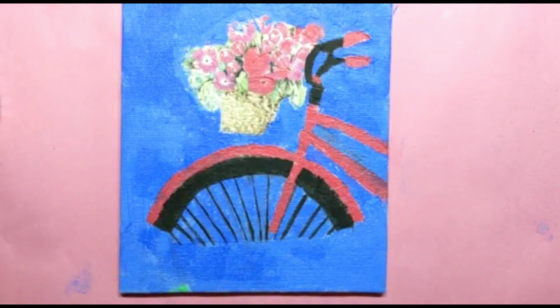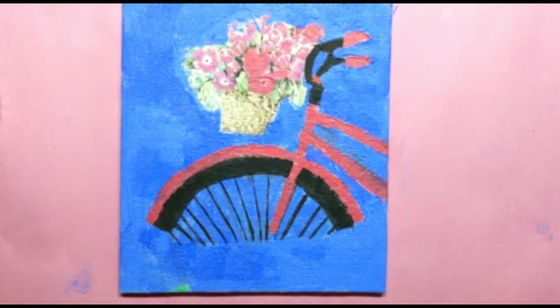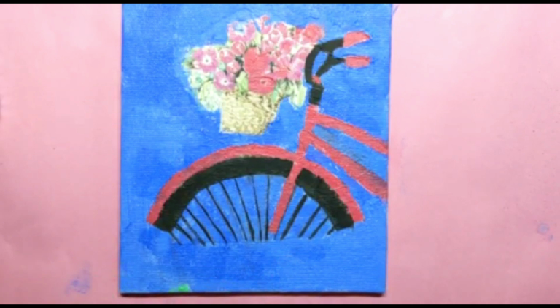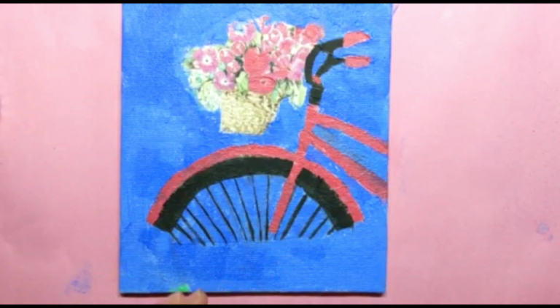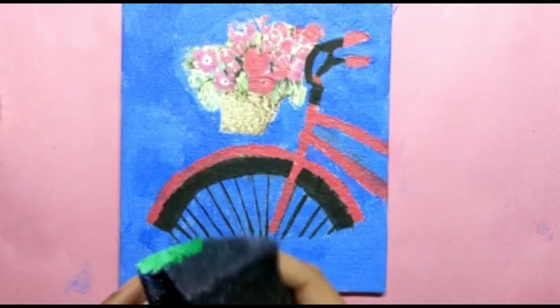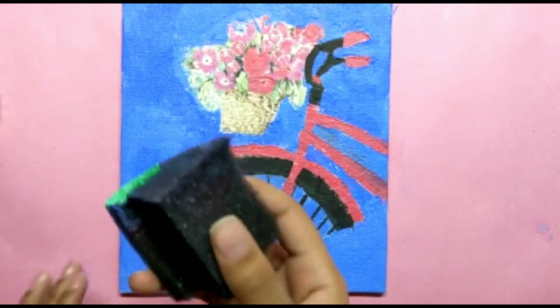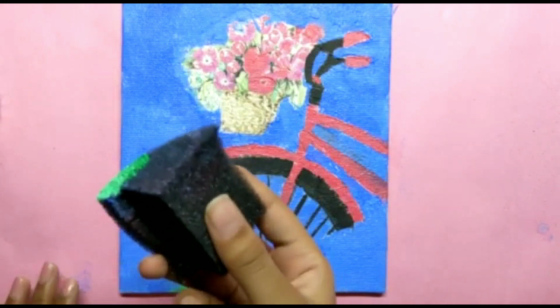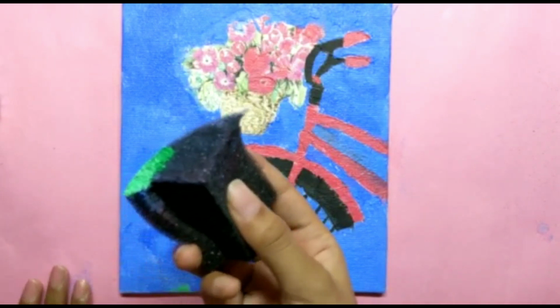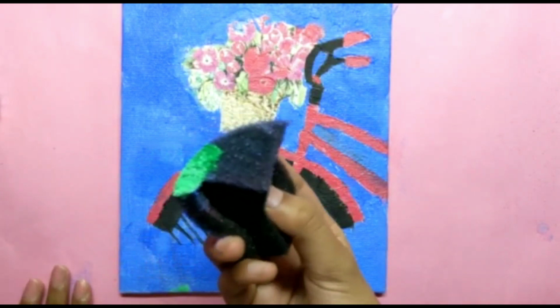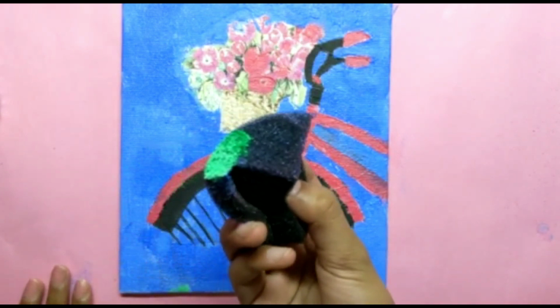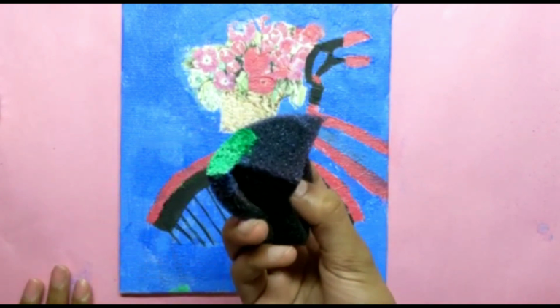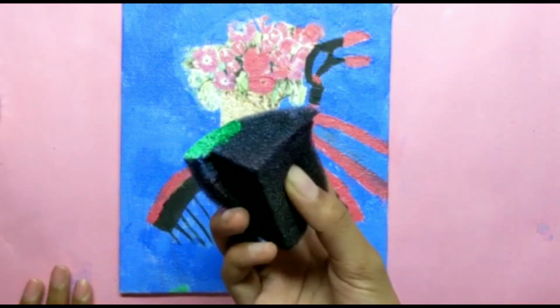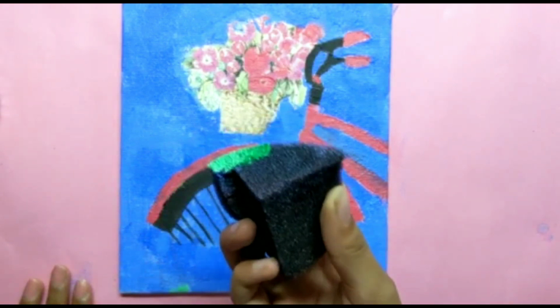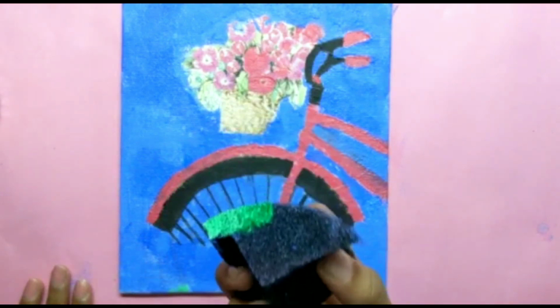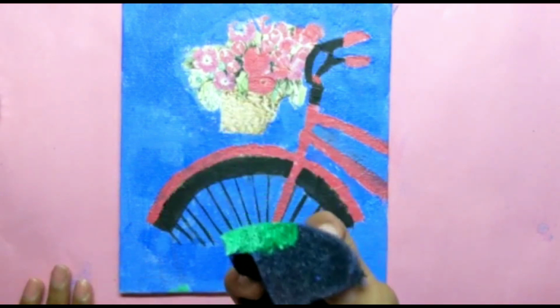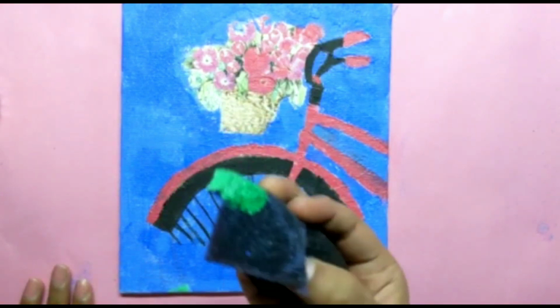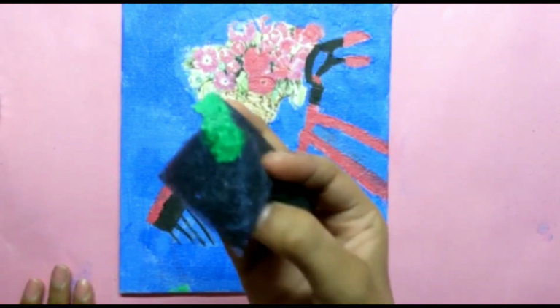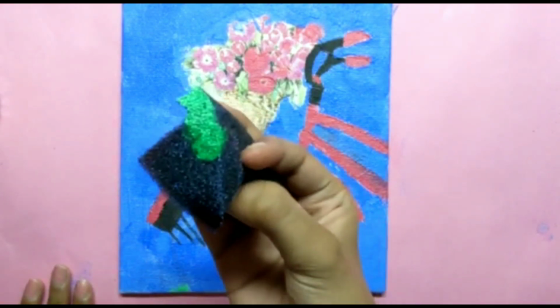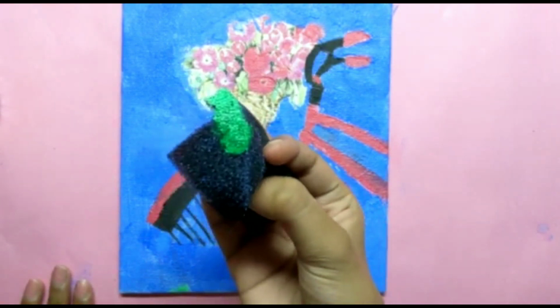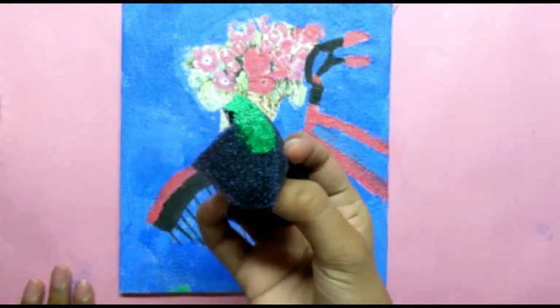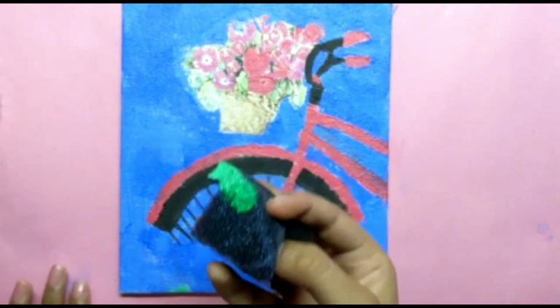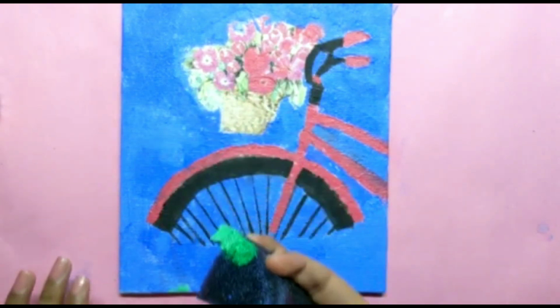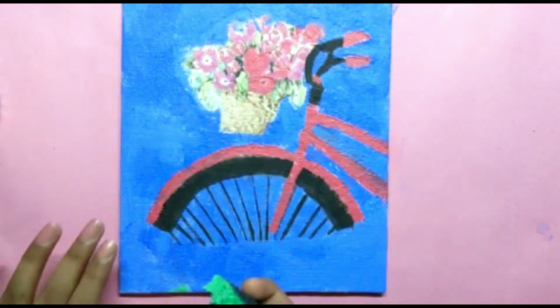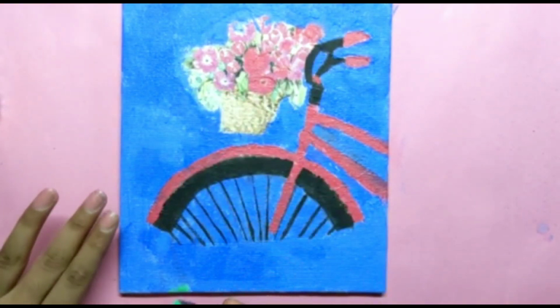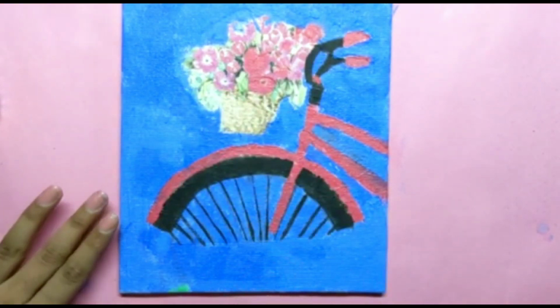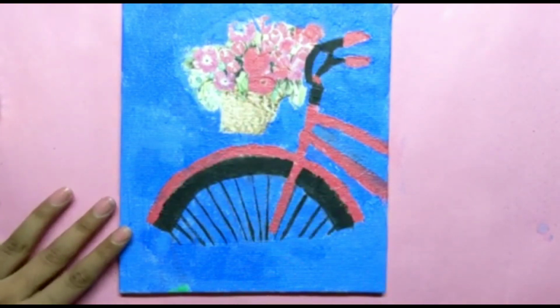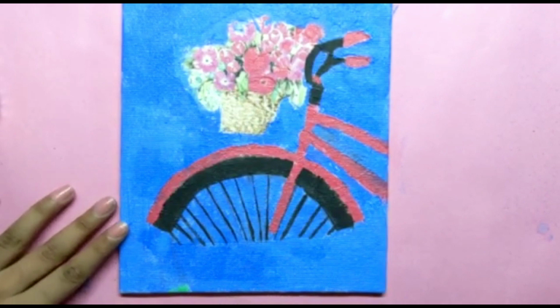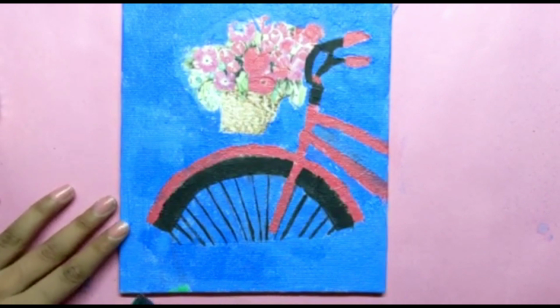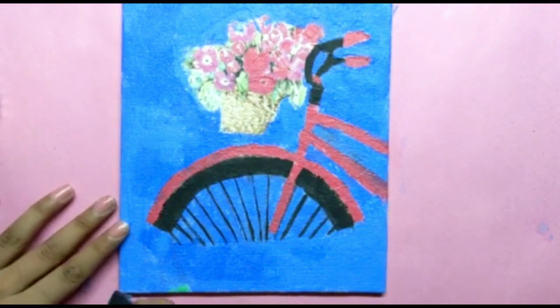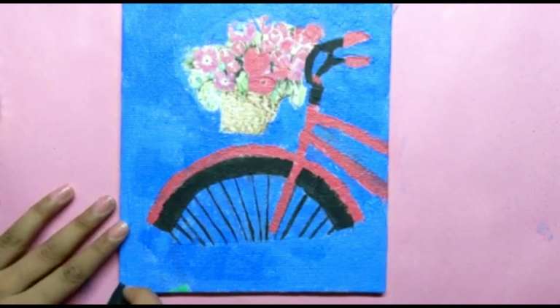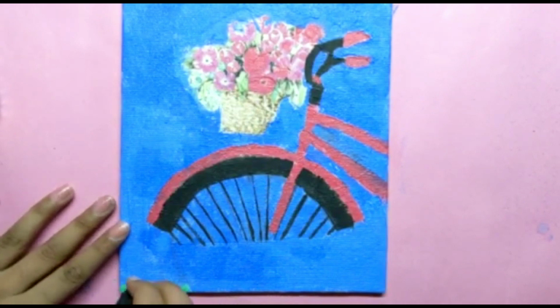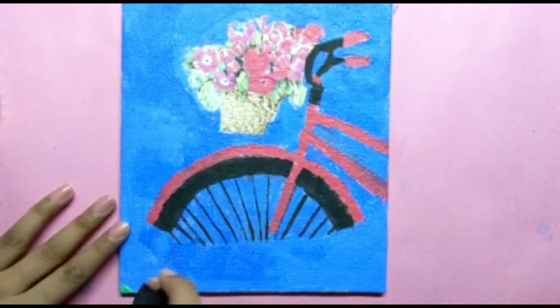Similarly, I'll do this with the whole cycle. Now using a green color, I'll make grass on the bottom like this.